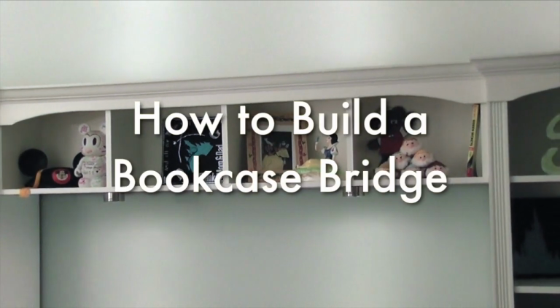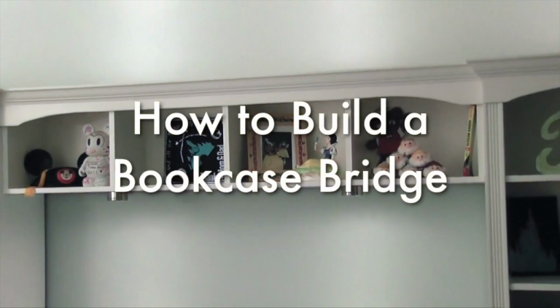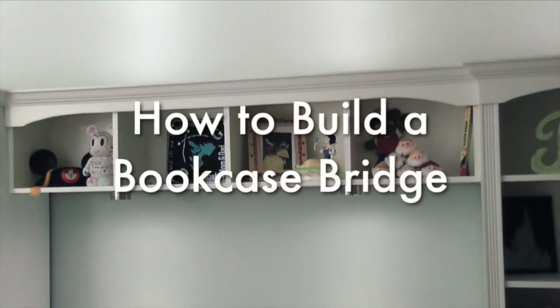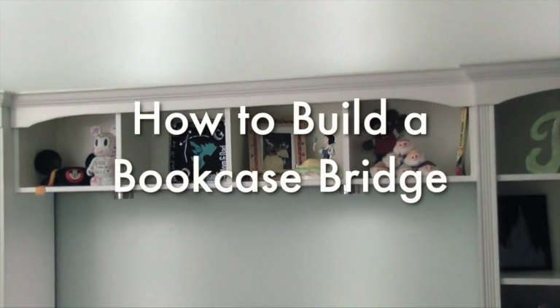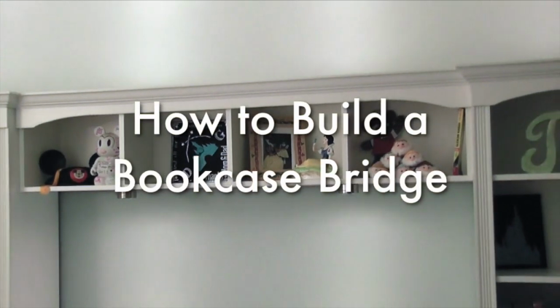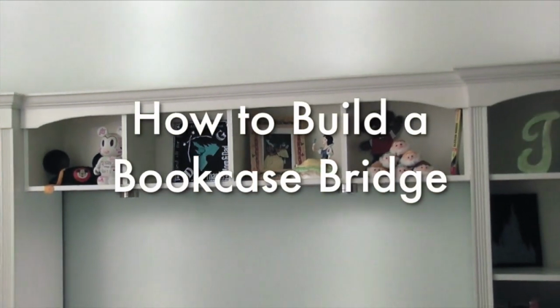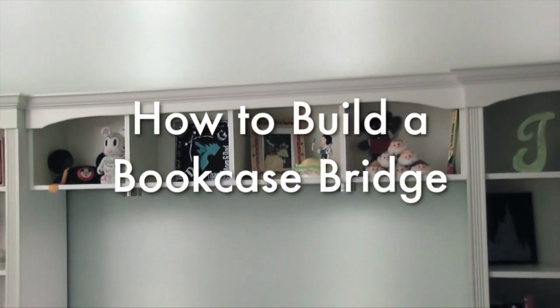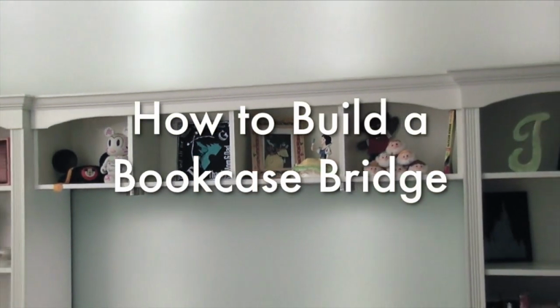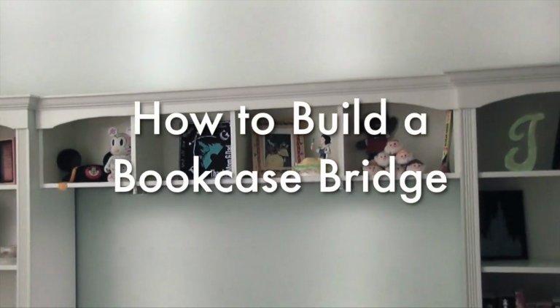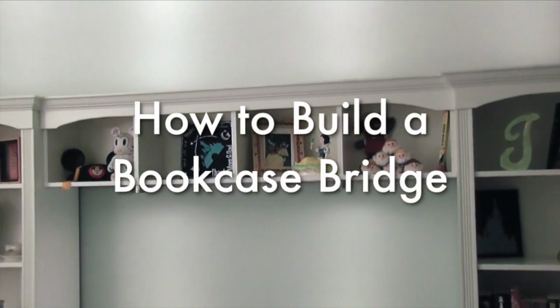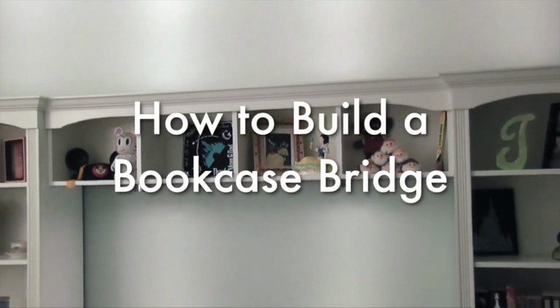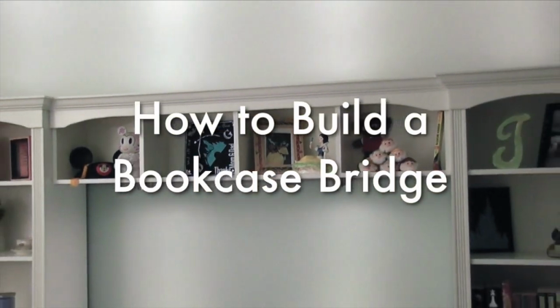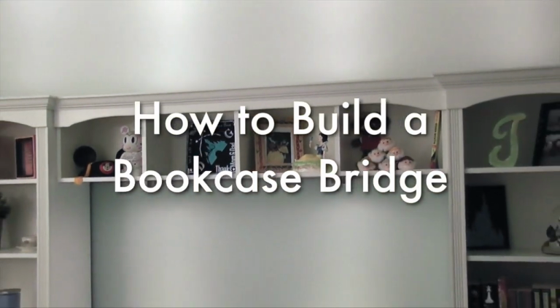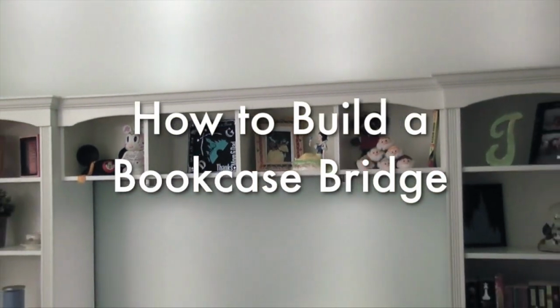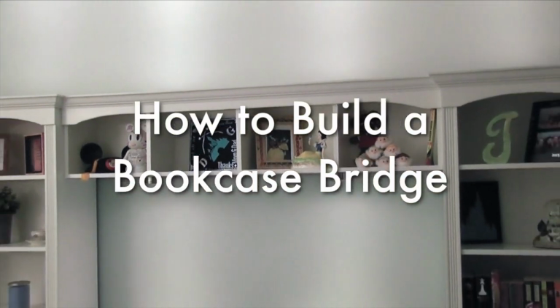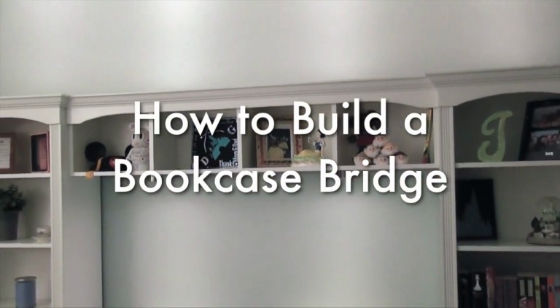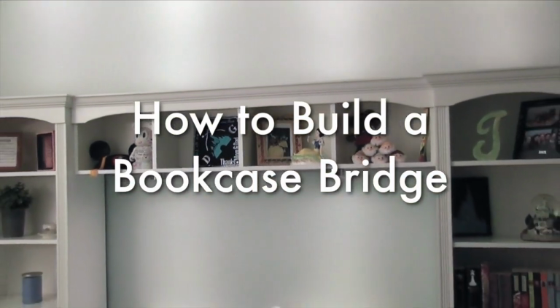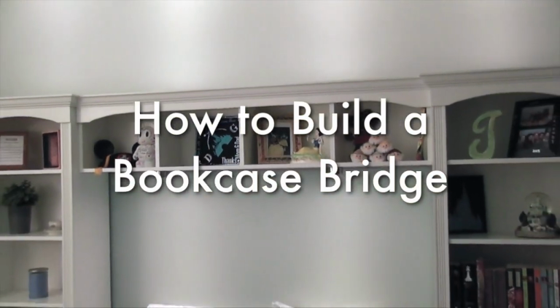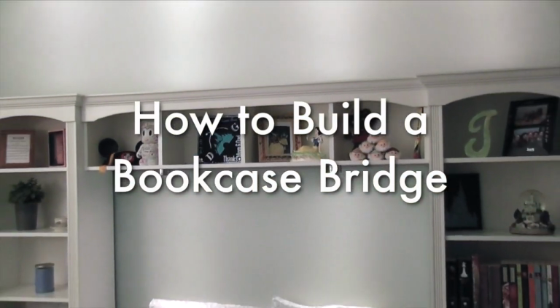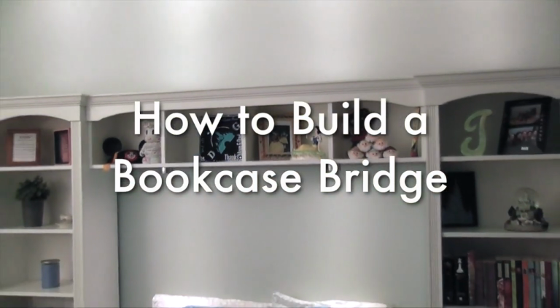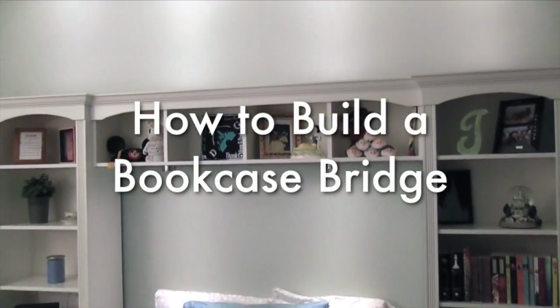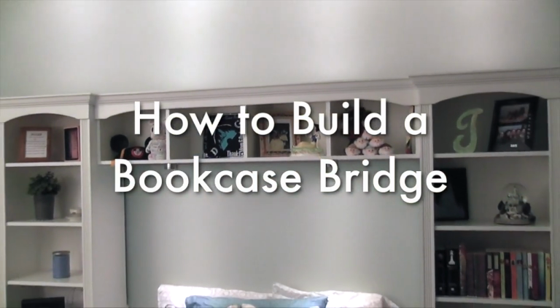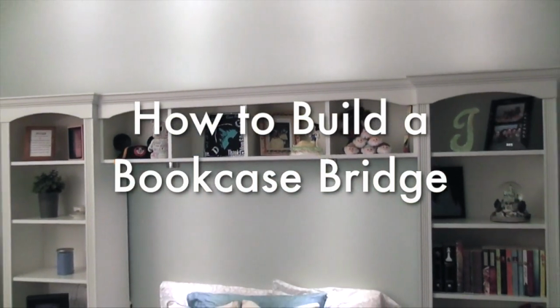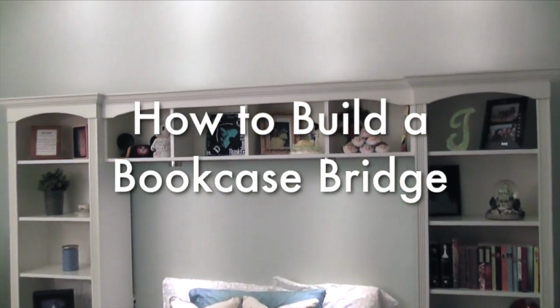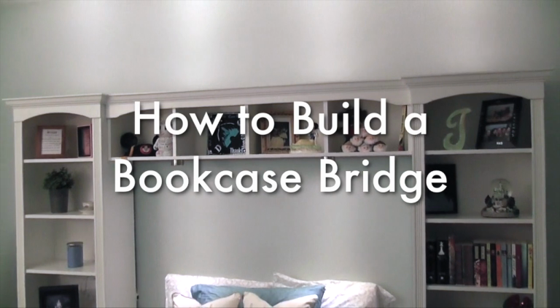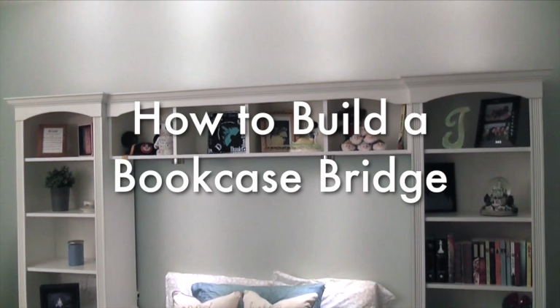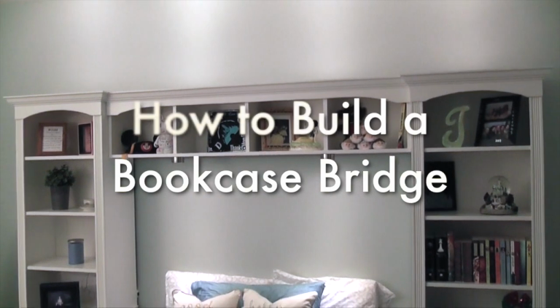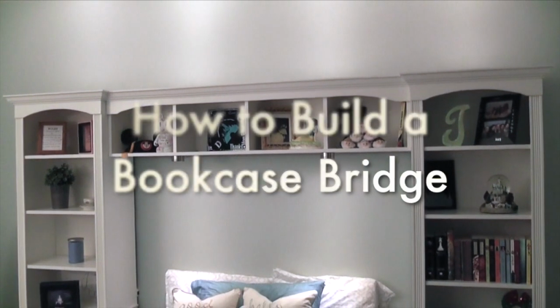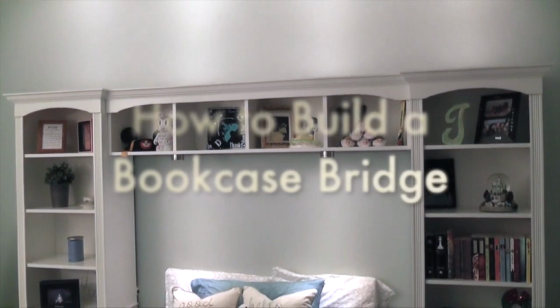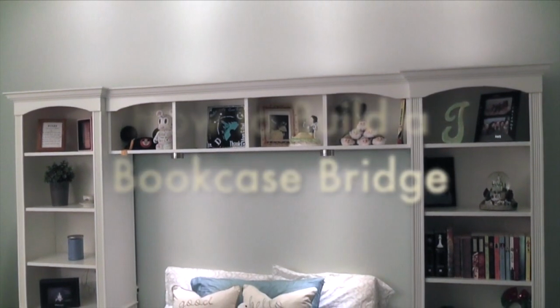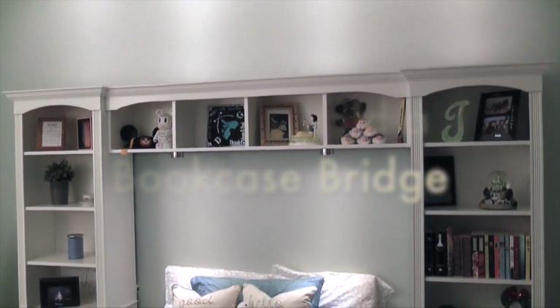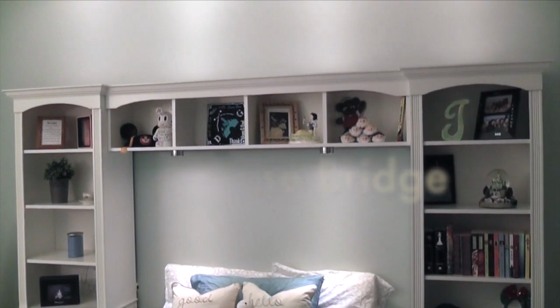Hi, this is Chris, and I'm going to show you how I made the bridge for my Bed Bridge bookcase project.